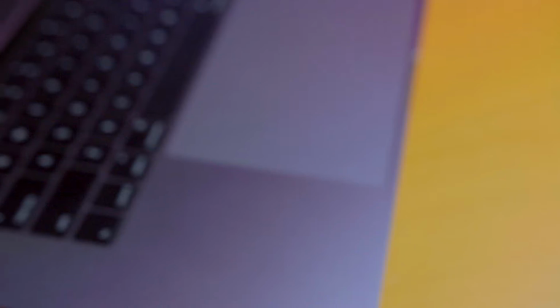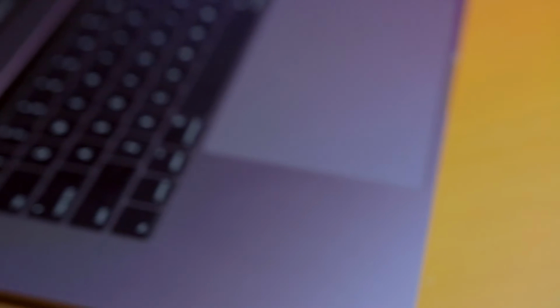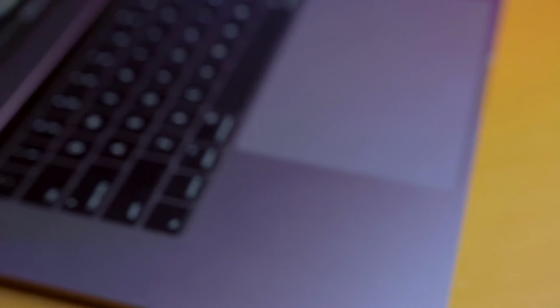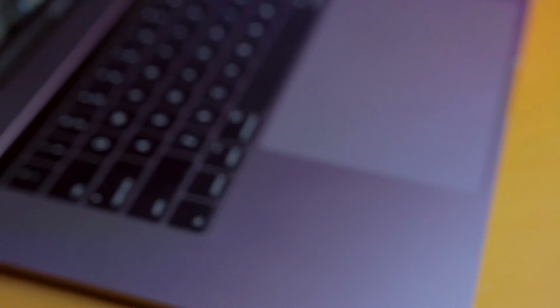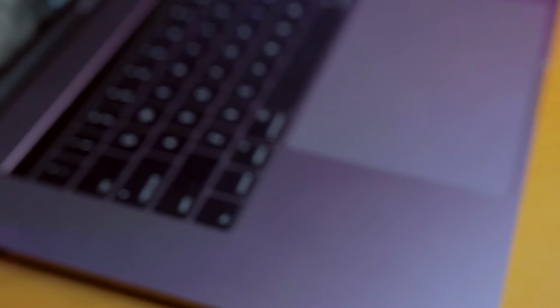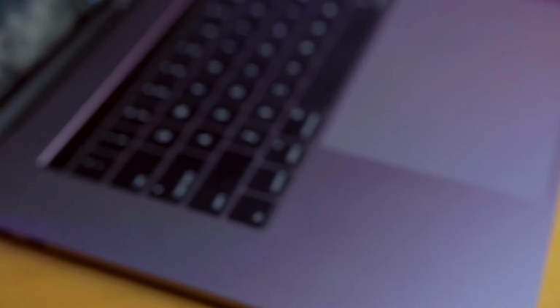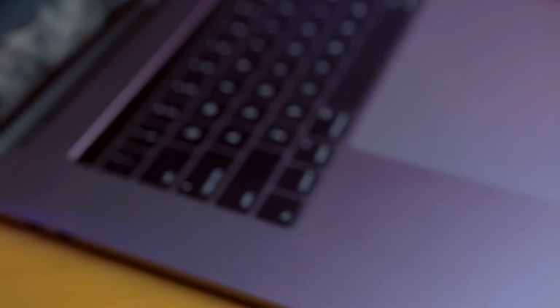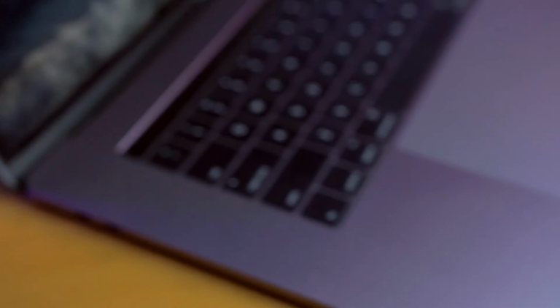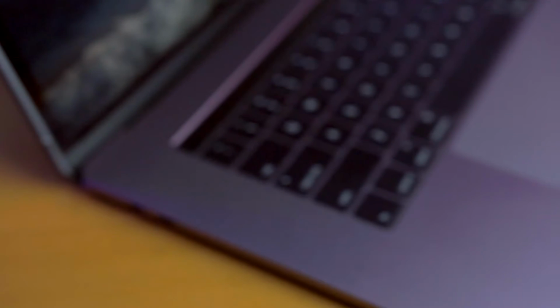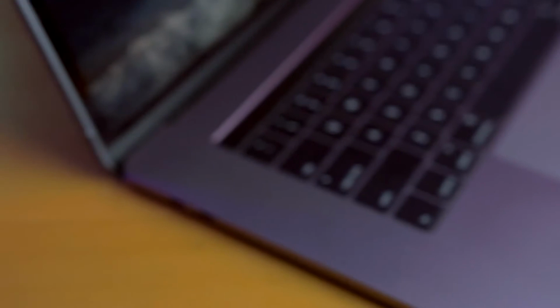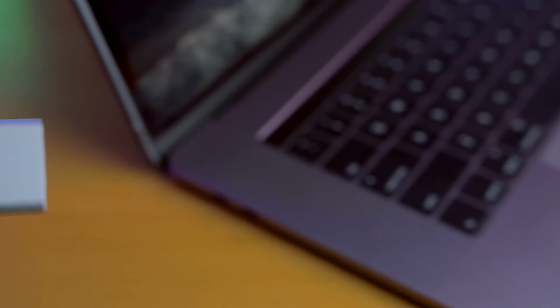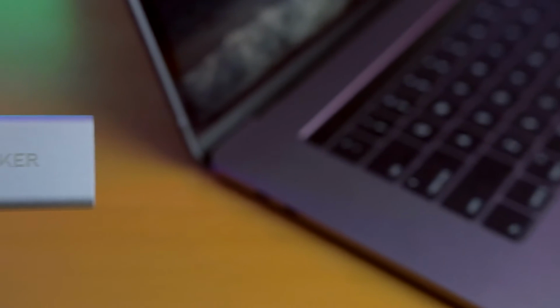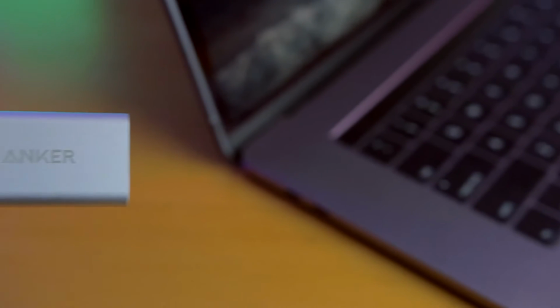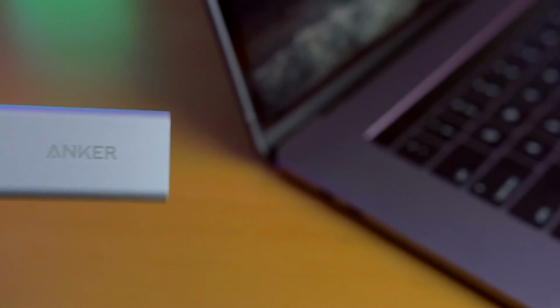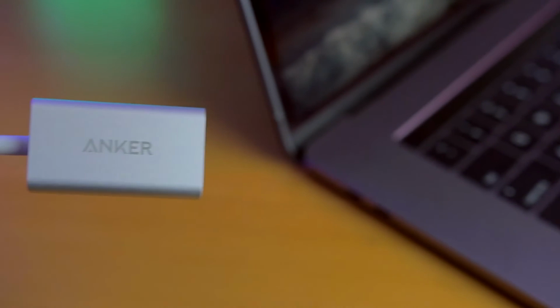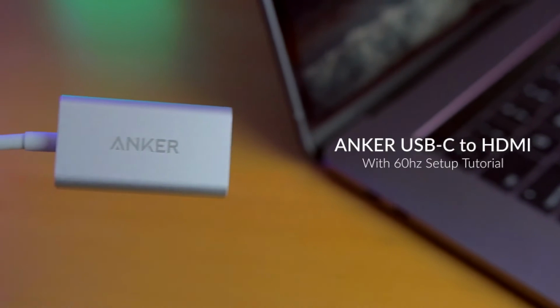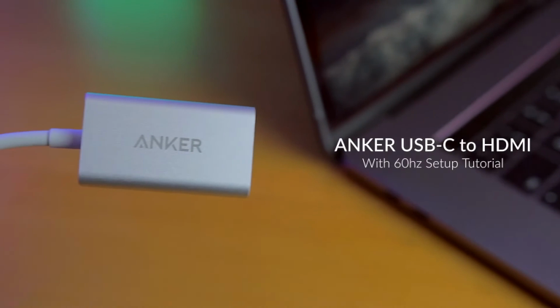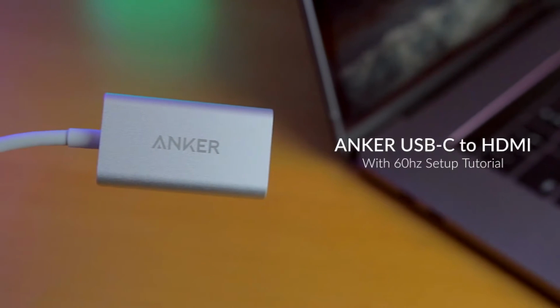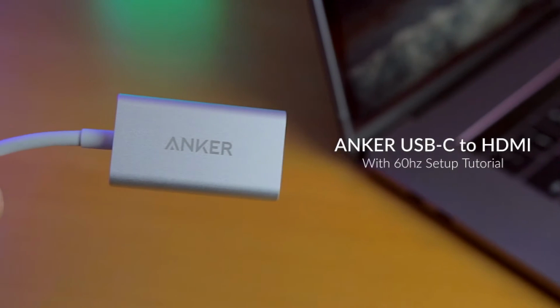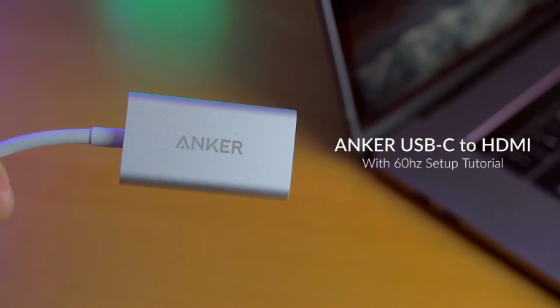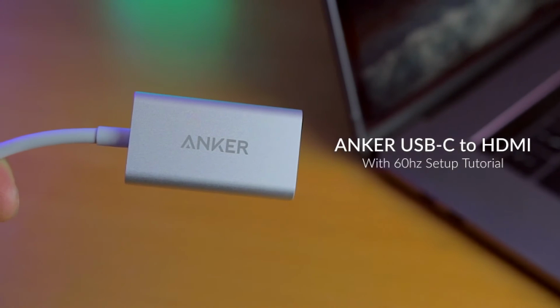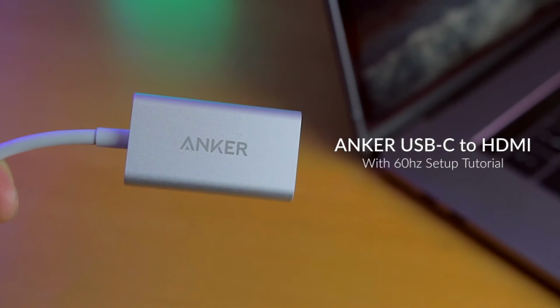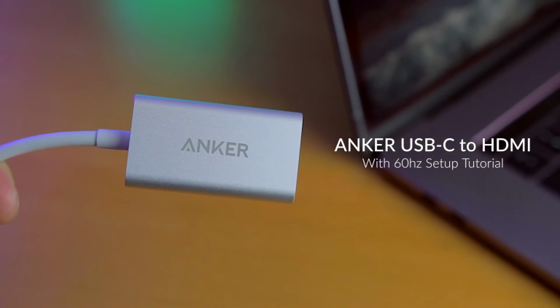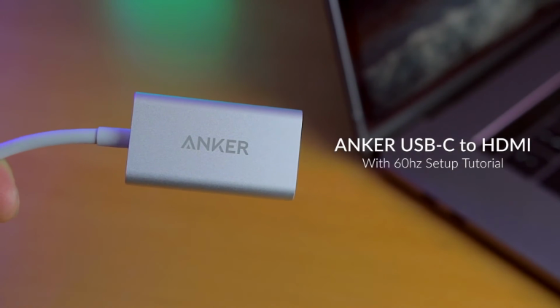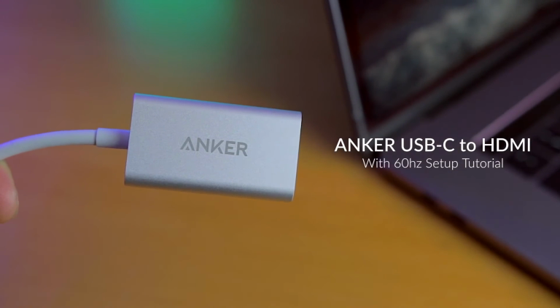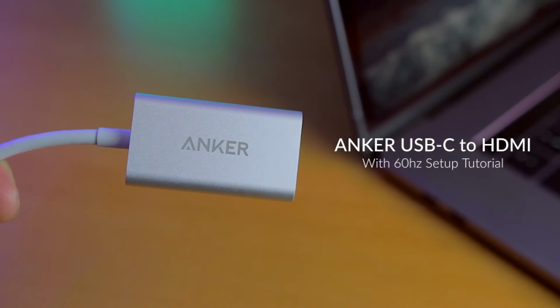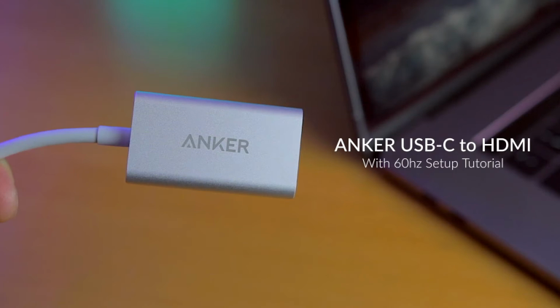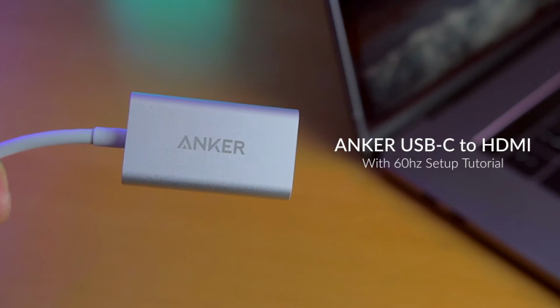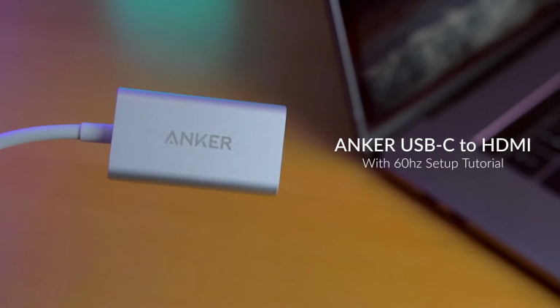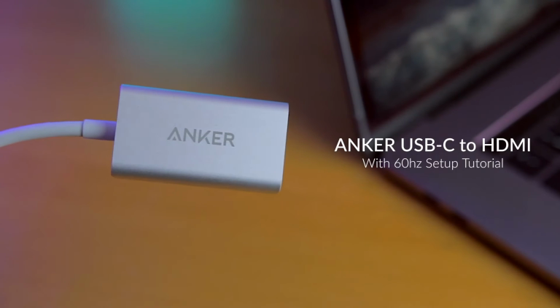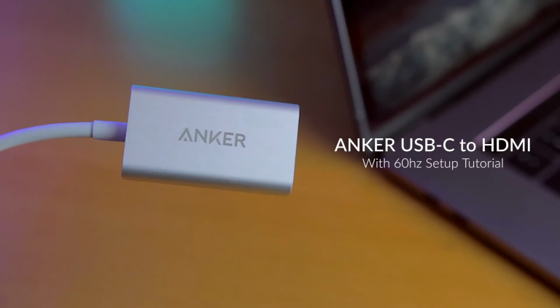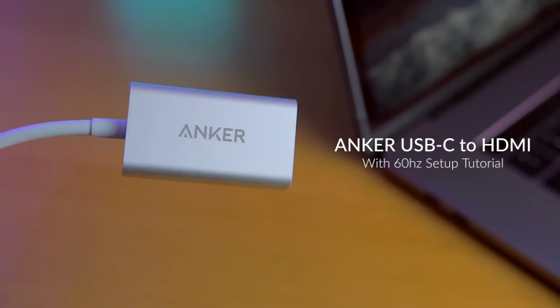Hey guys, this is Brandon from This is Tech Today, and I'm here to review the Anker USB-C to HDMI dongle.